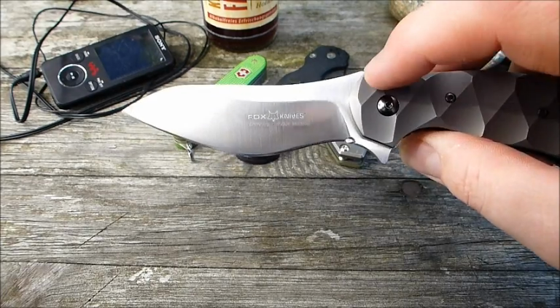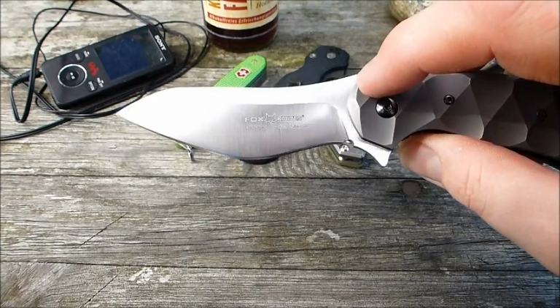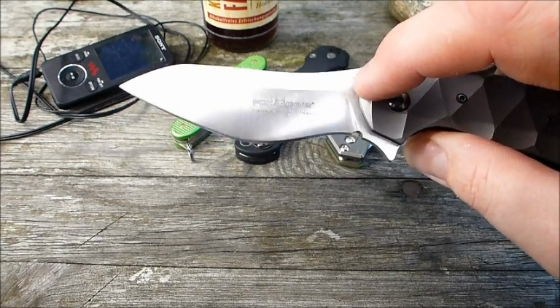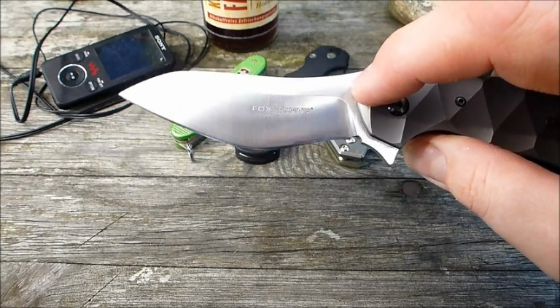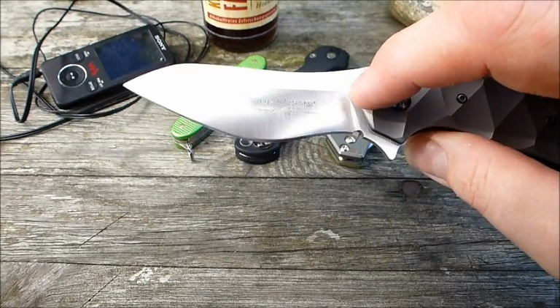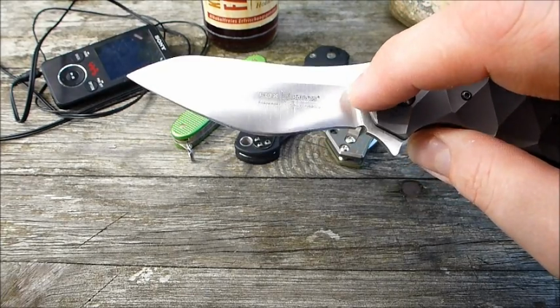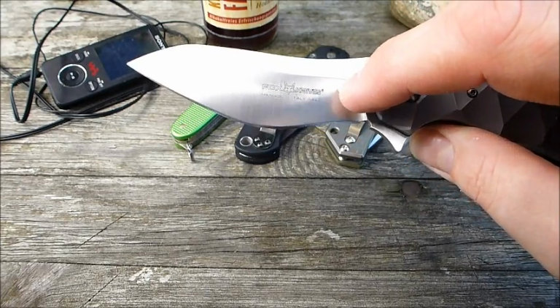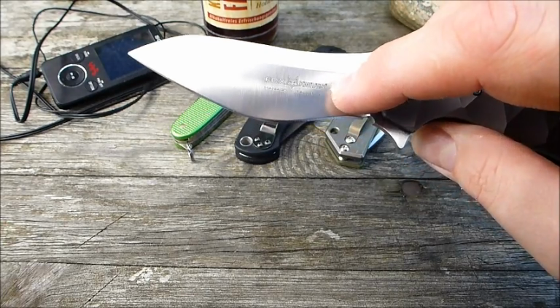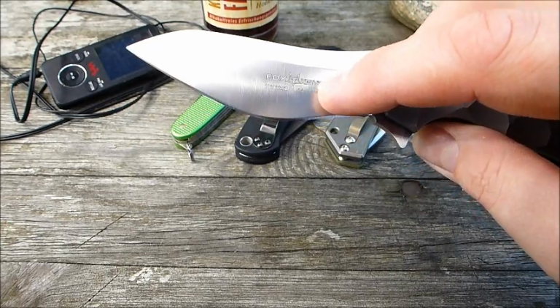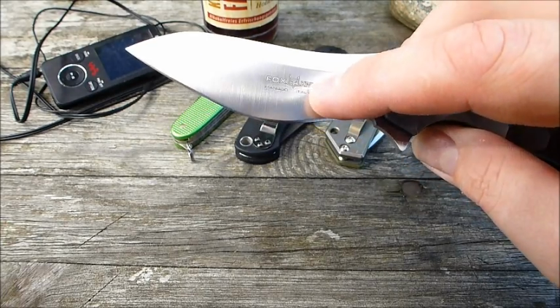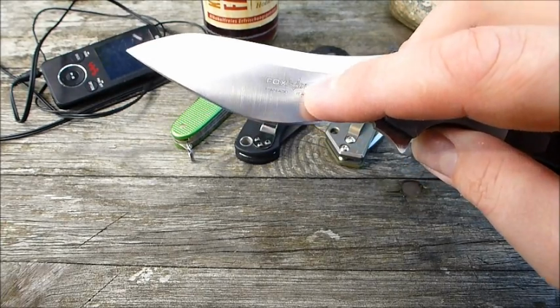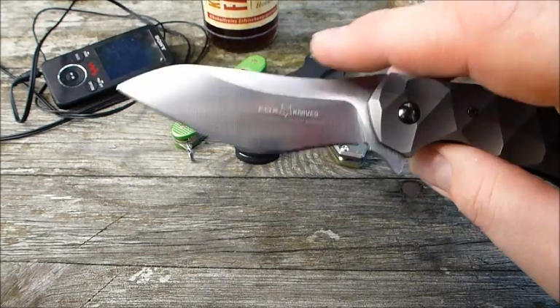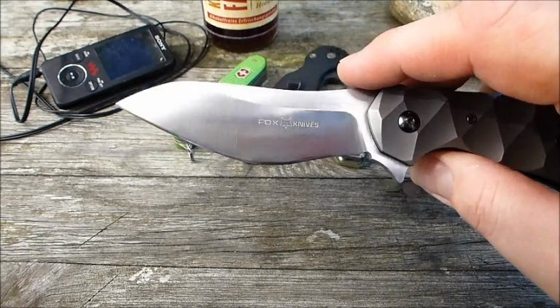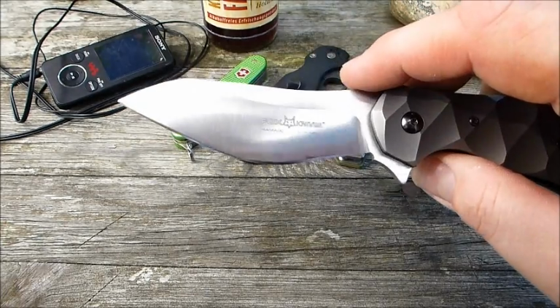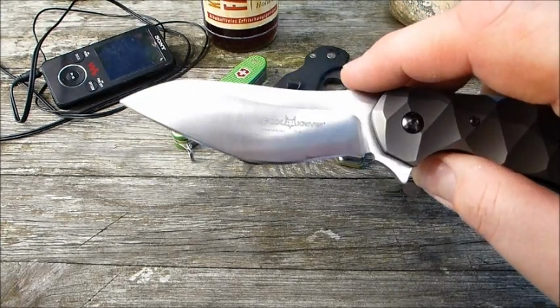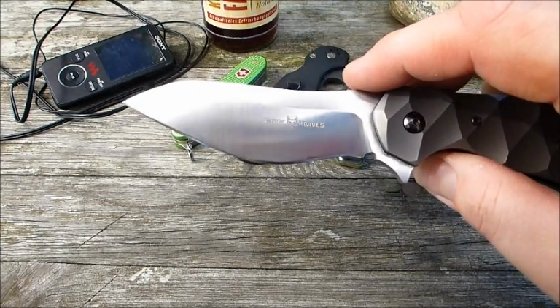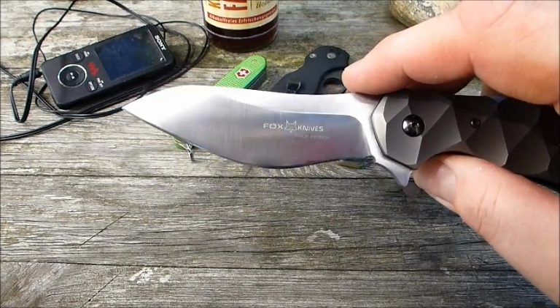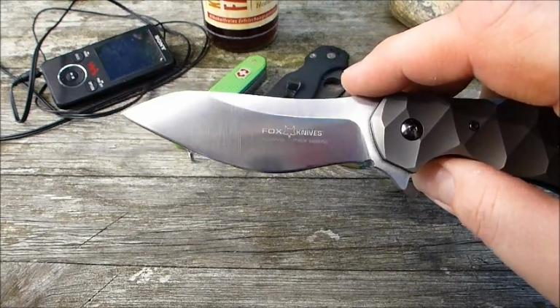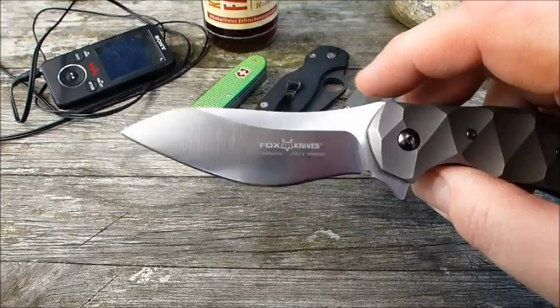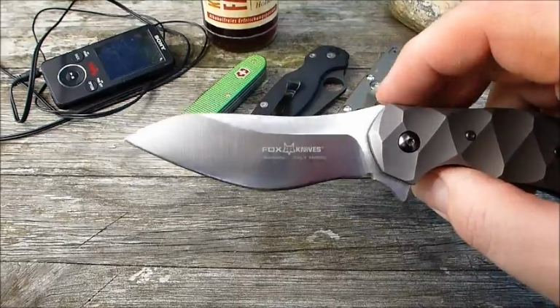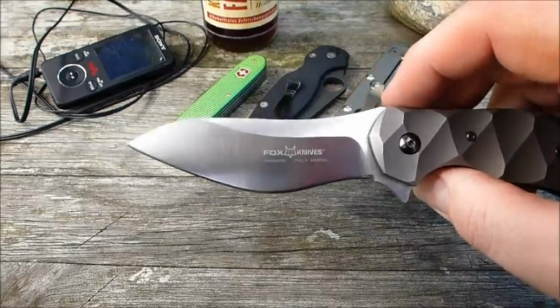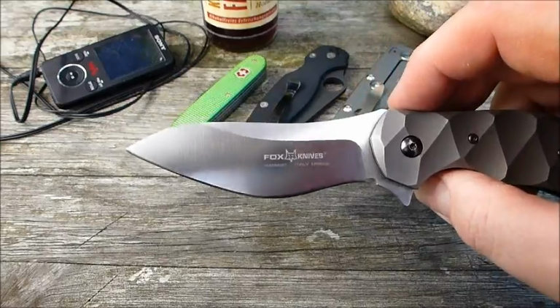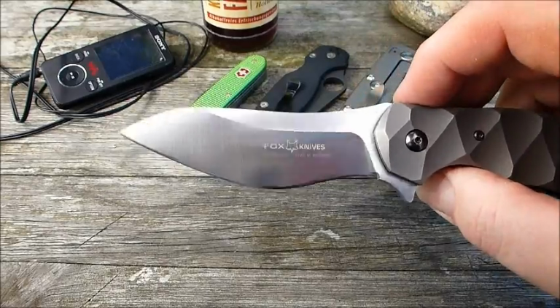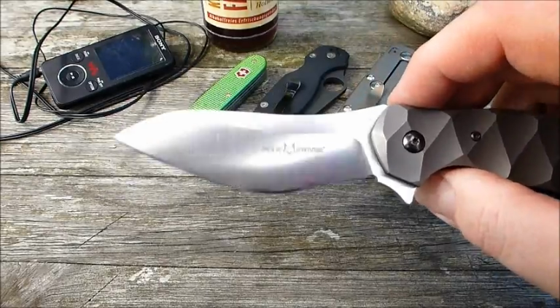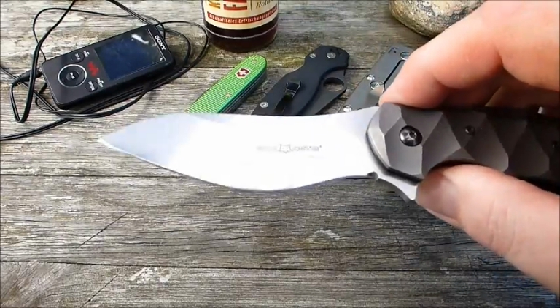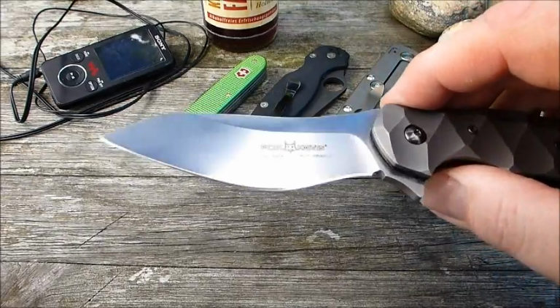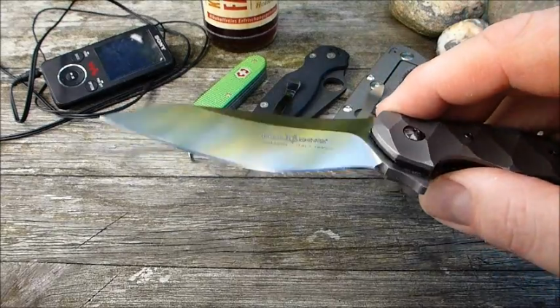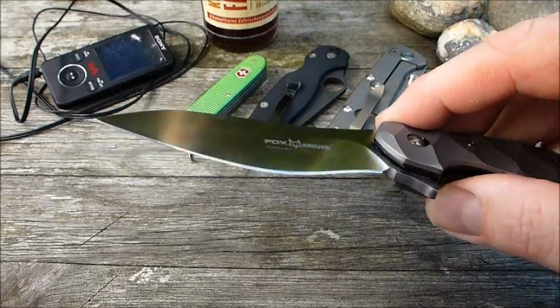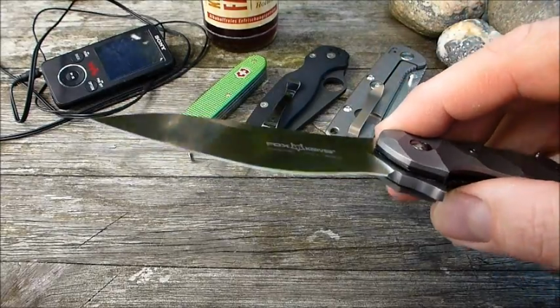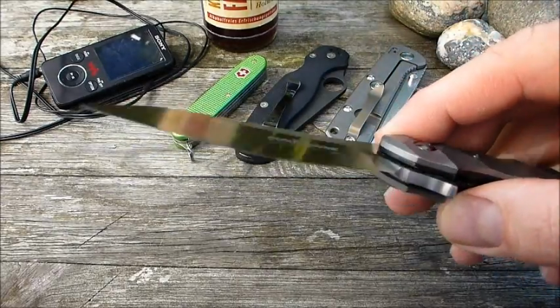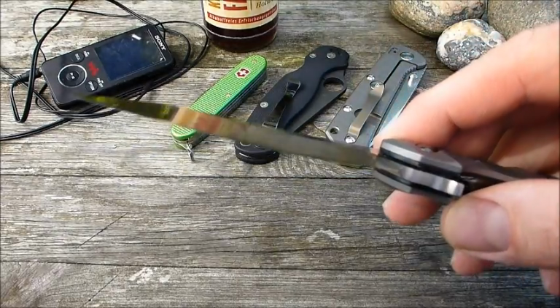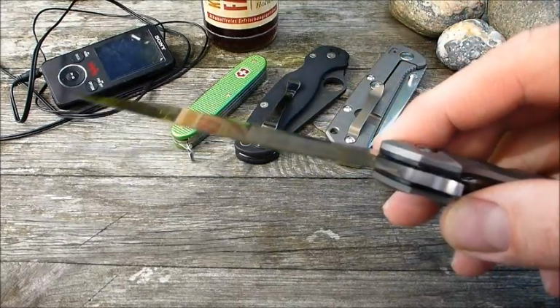Das ist dieser mittige Bauch – hinten fängt der Recurve an, mittiger Bauch. Das ist schon ein verrücktes Teil.